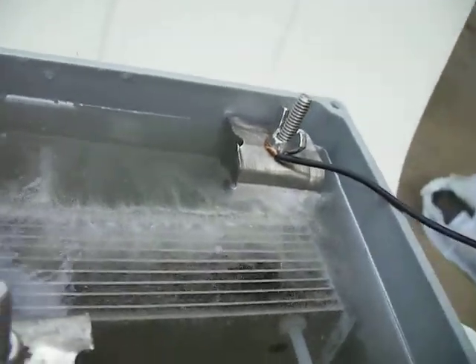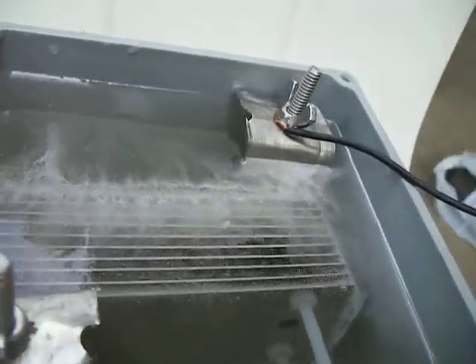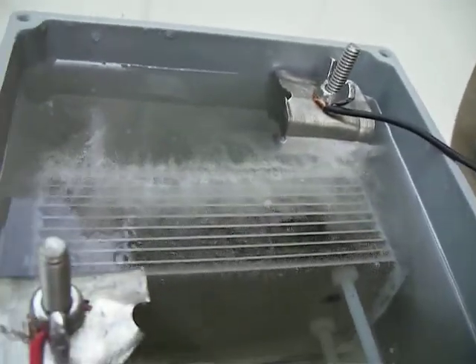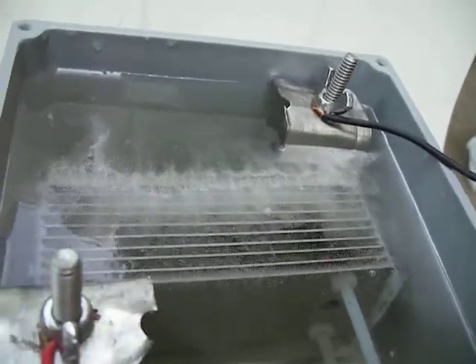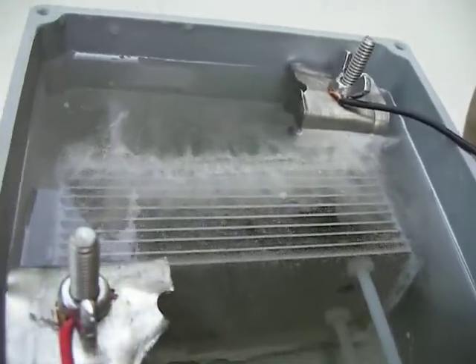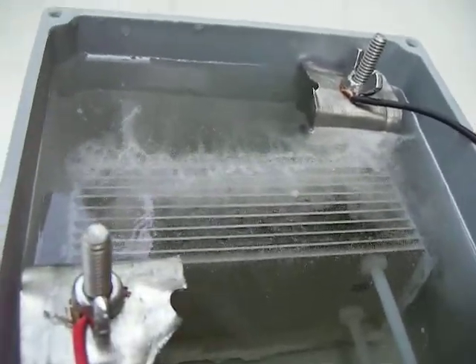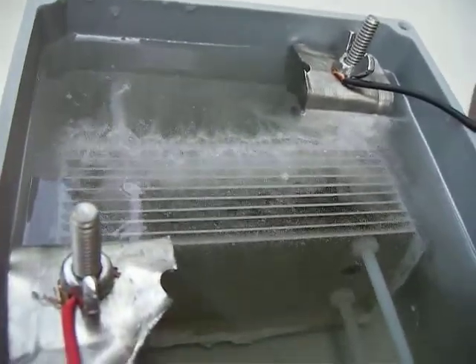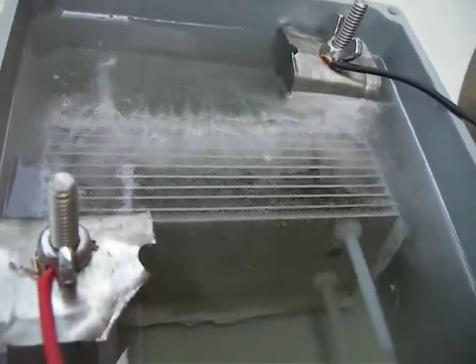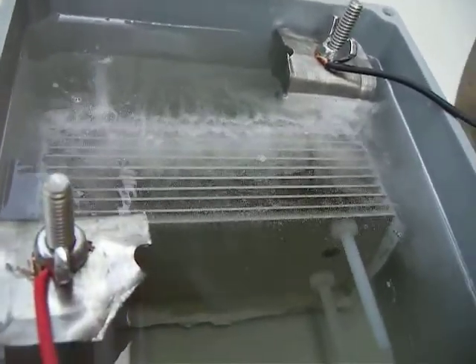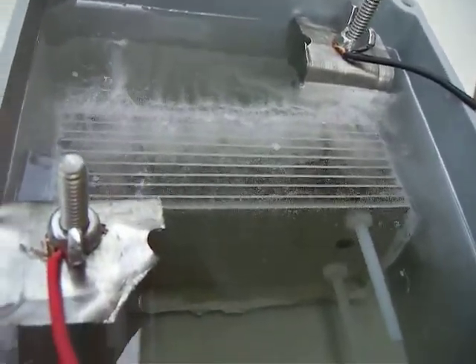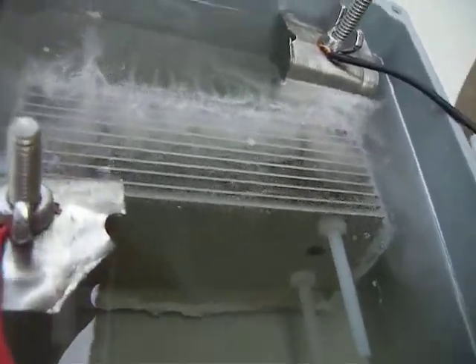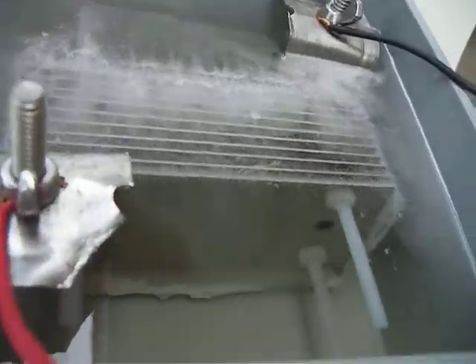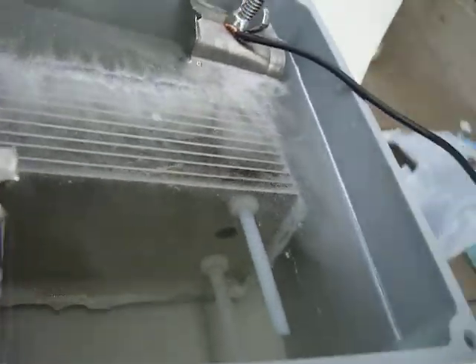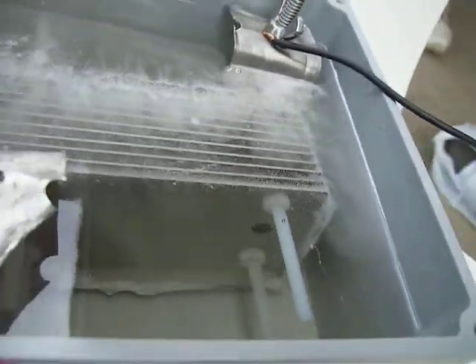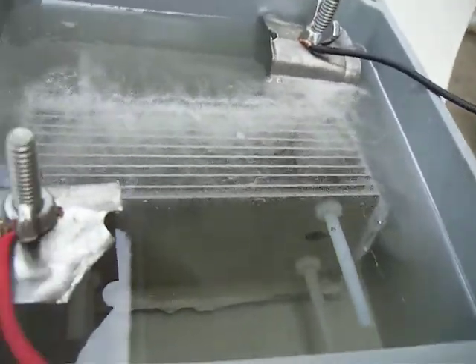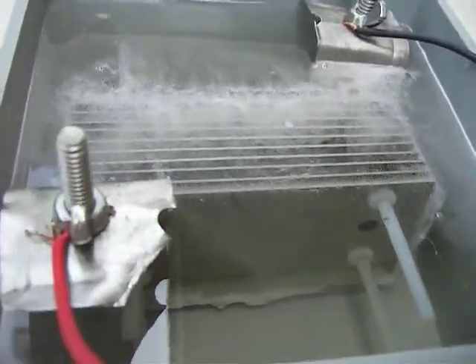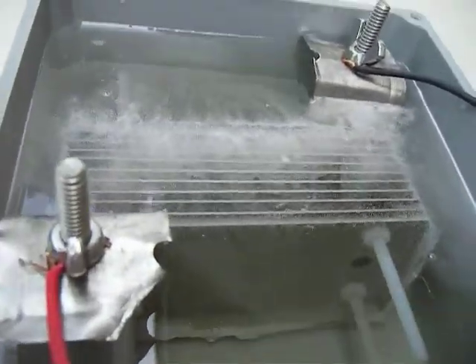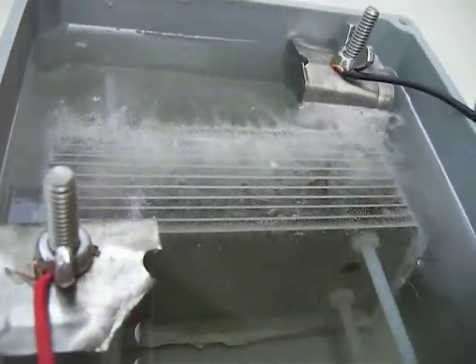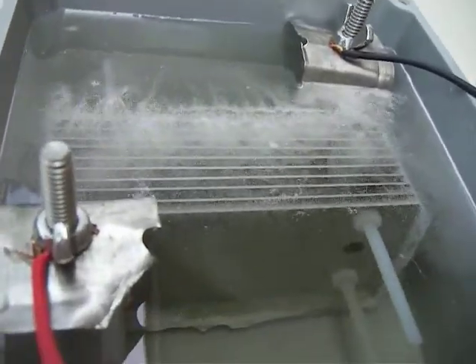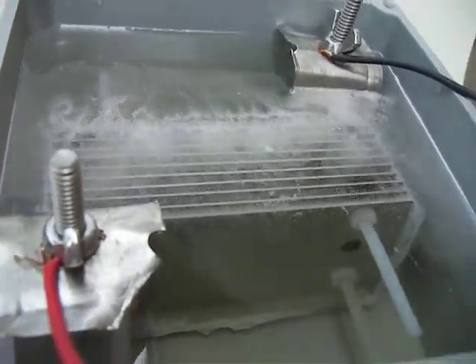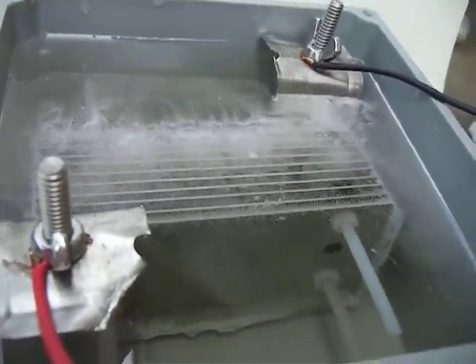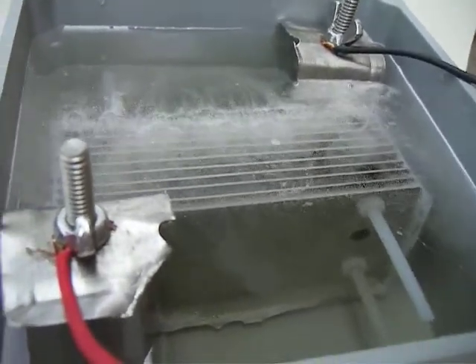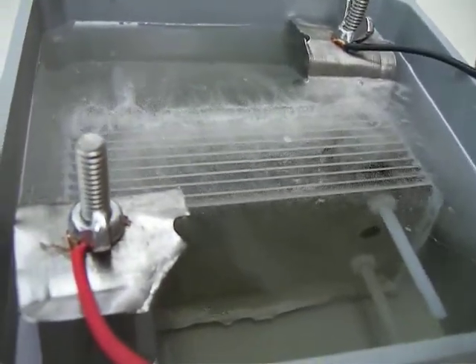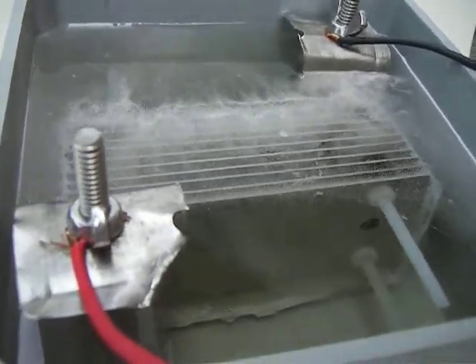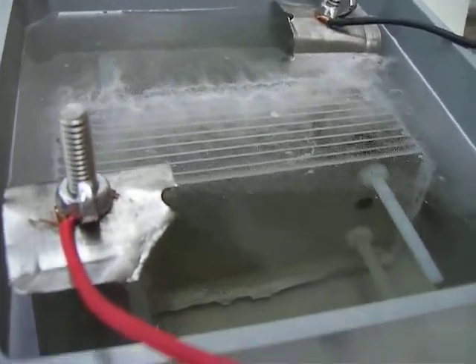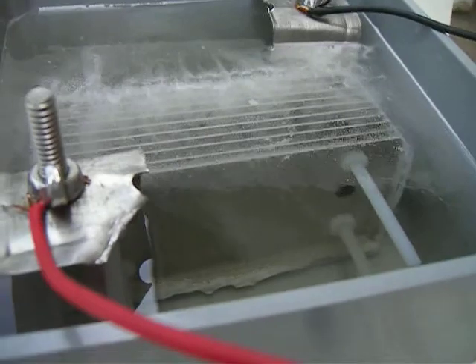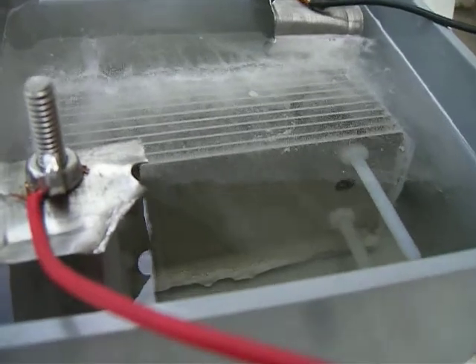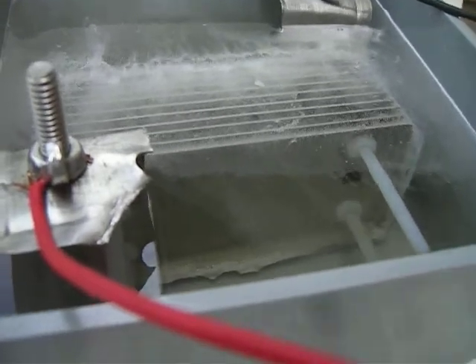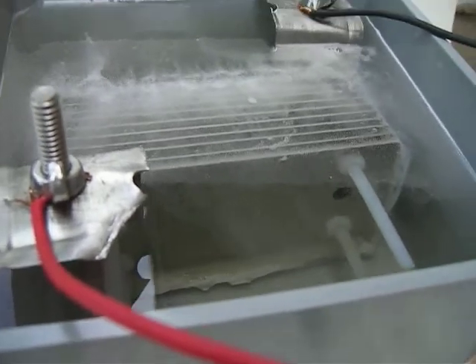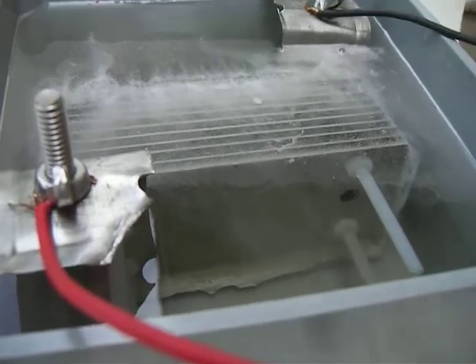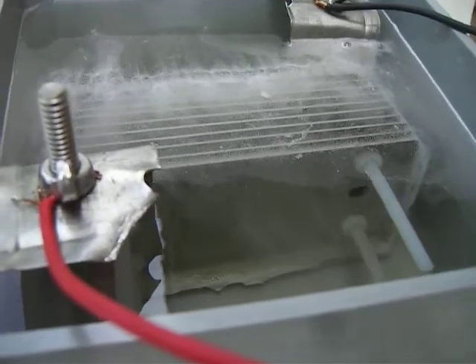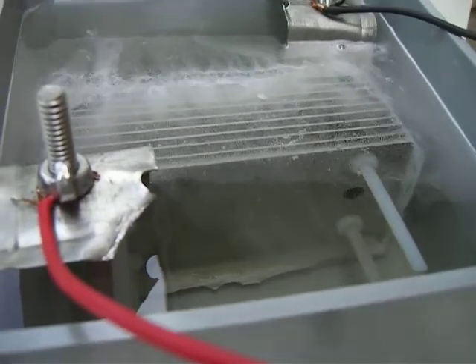That's interesting. When we were running the potassium hydroxide, man, when that stuff gets in the air, it's caustic.